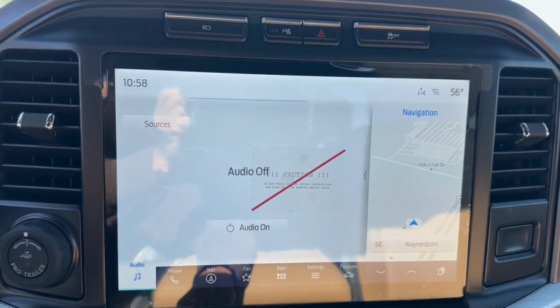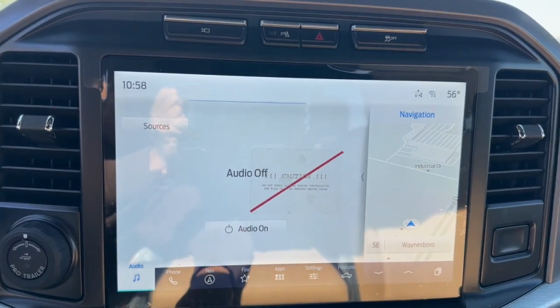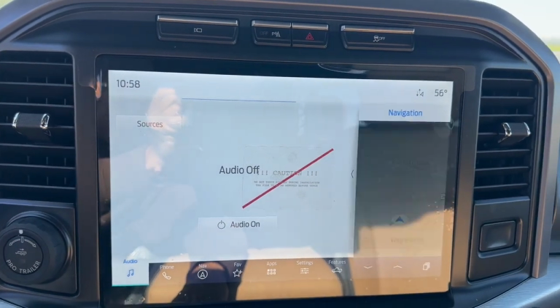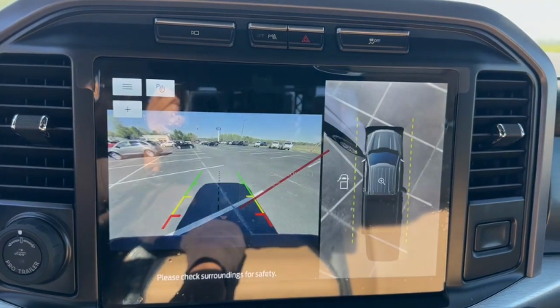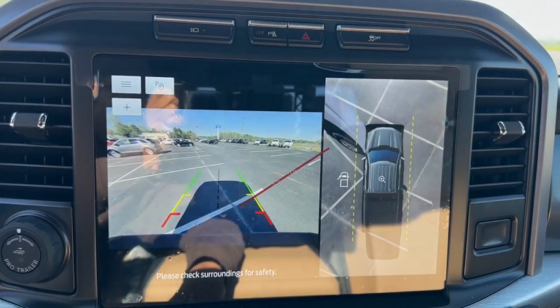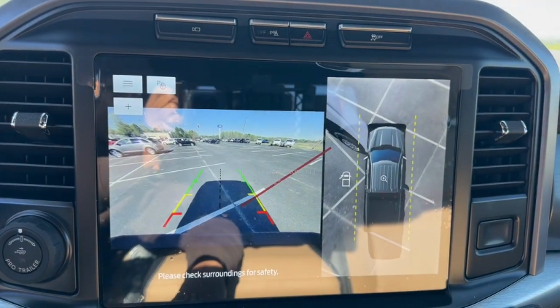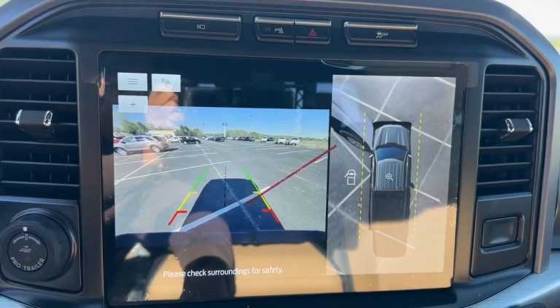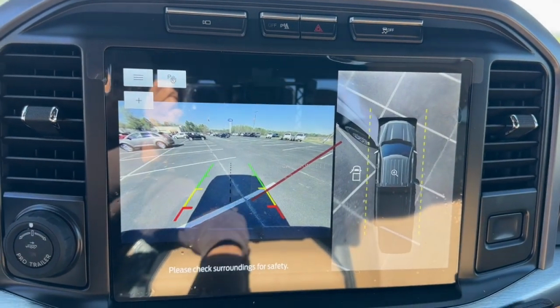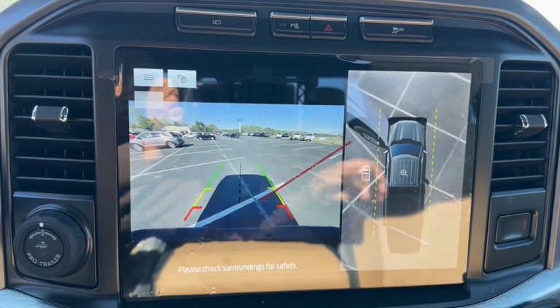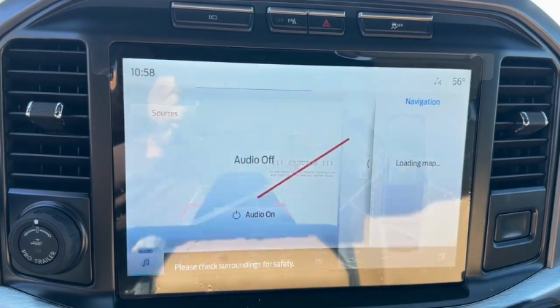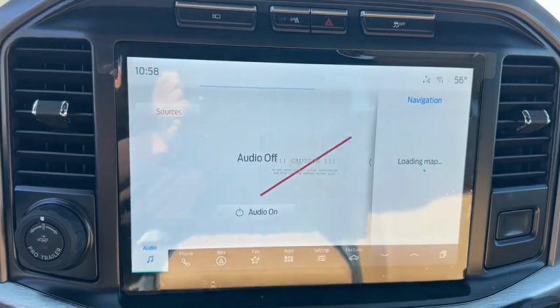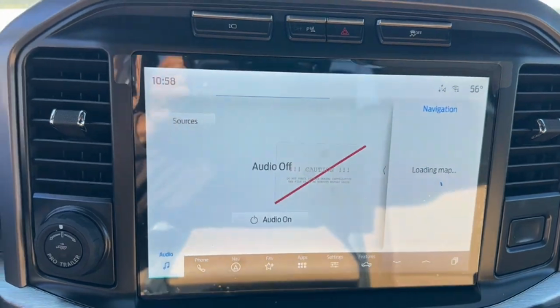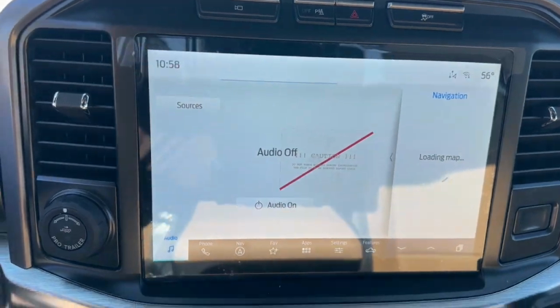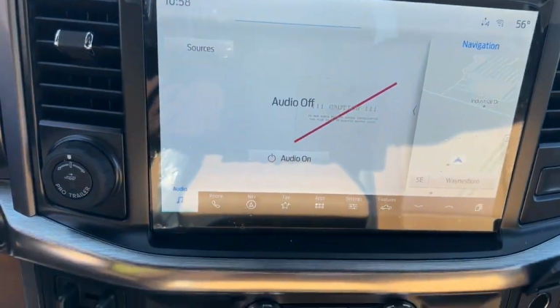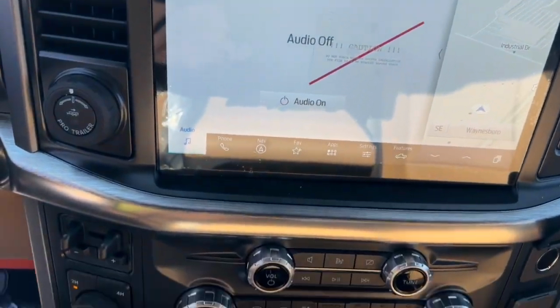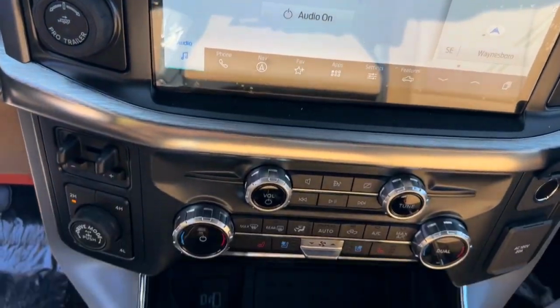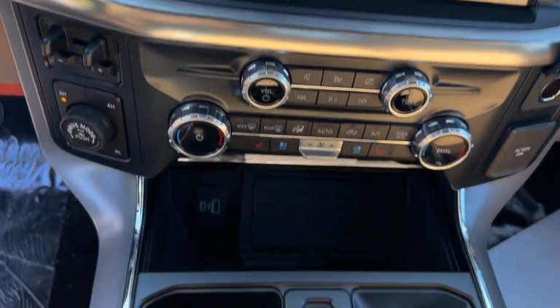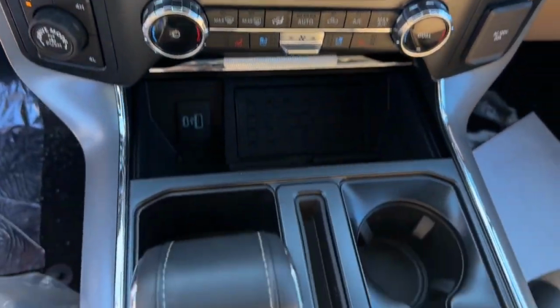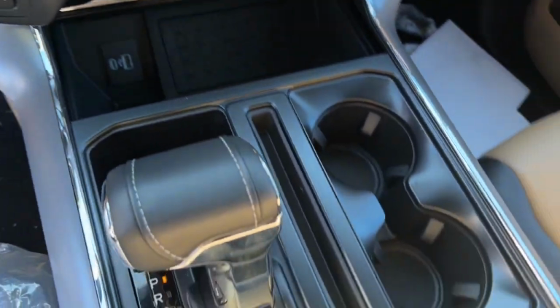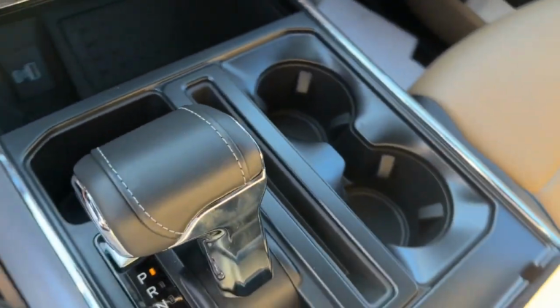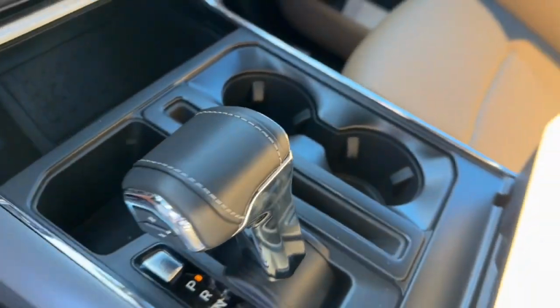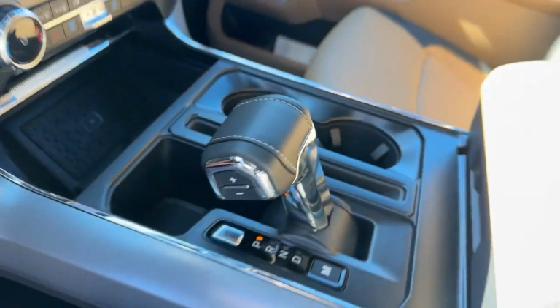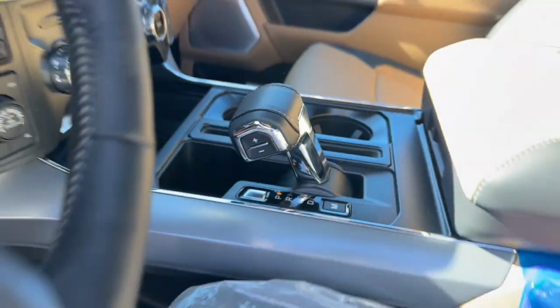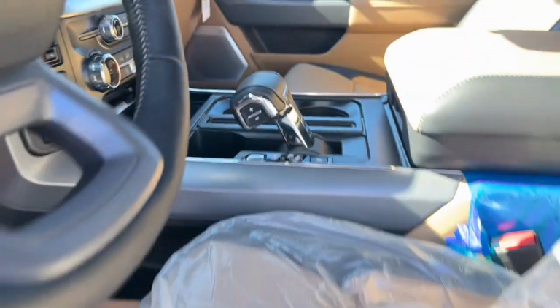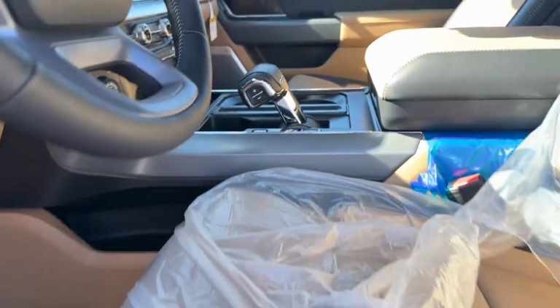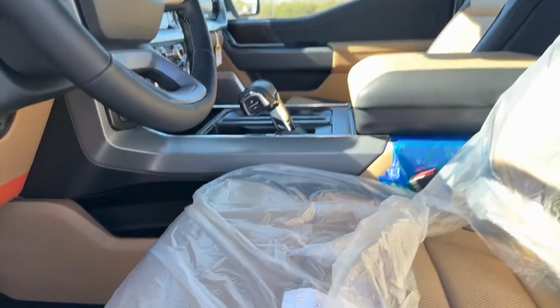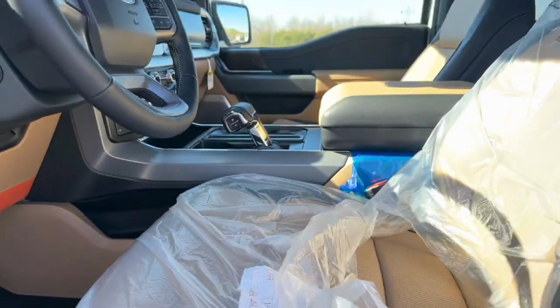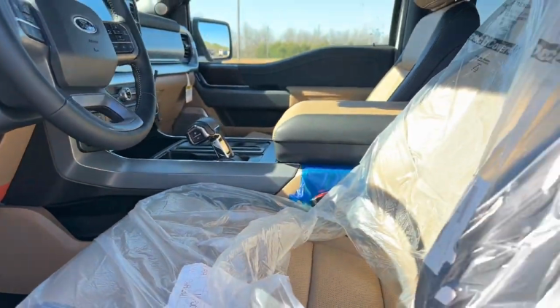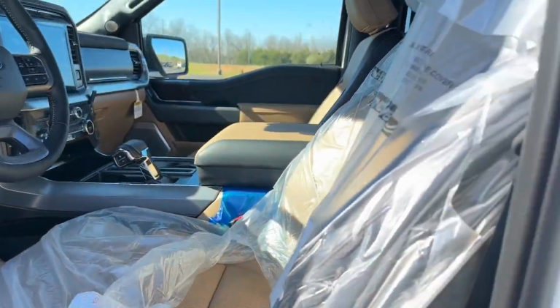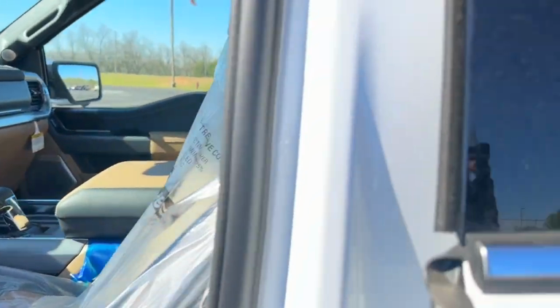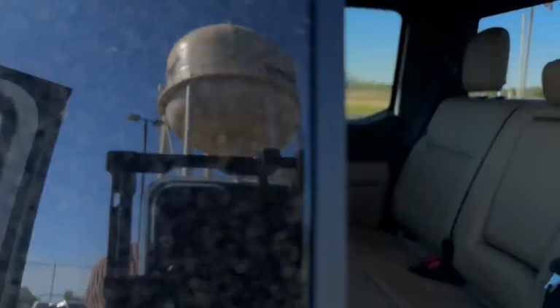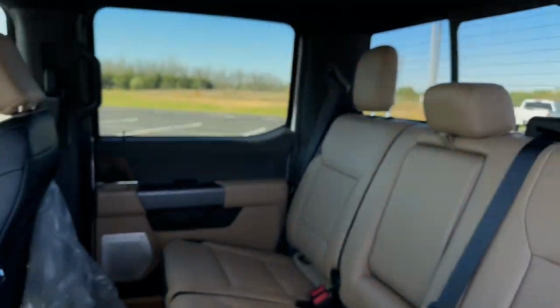Take it out for a test drive and see for yourself. Our professional staff looks forward to giving you excellent service.